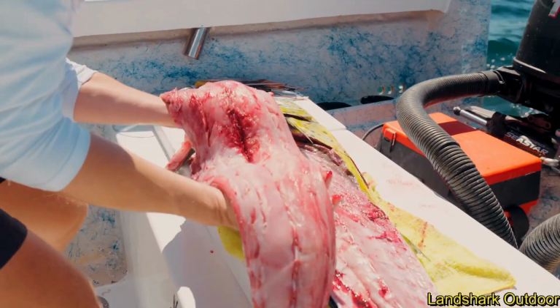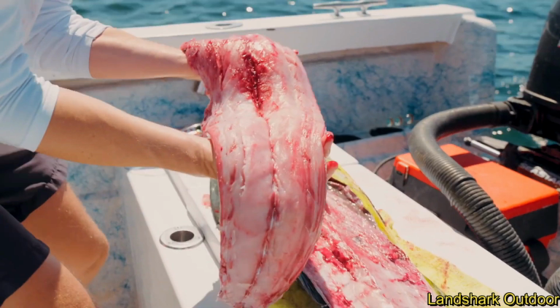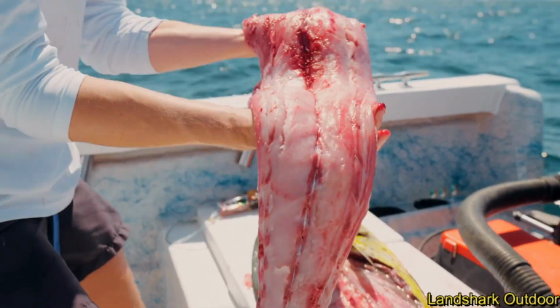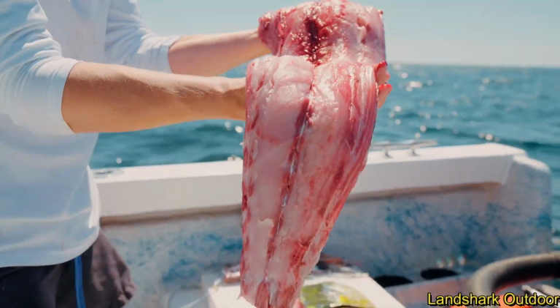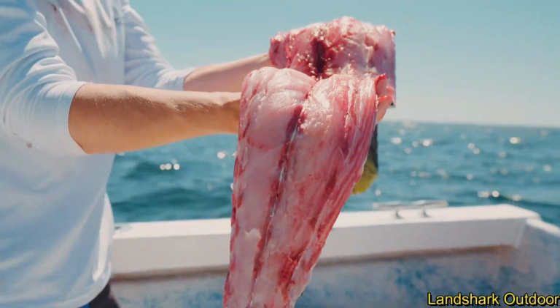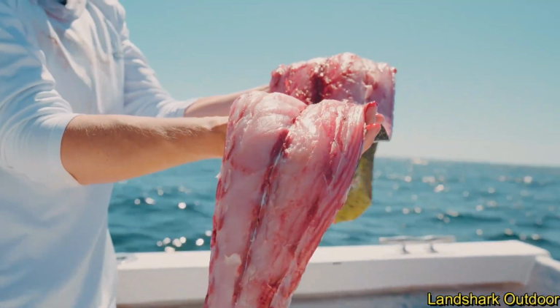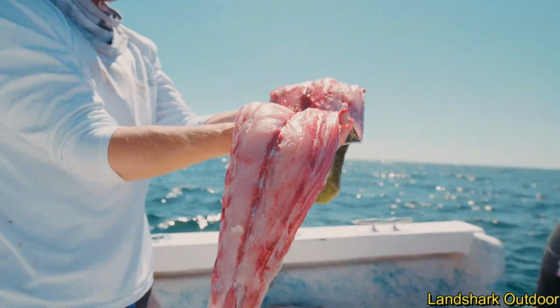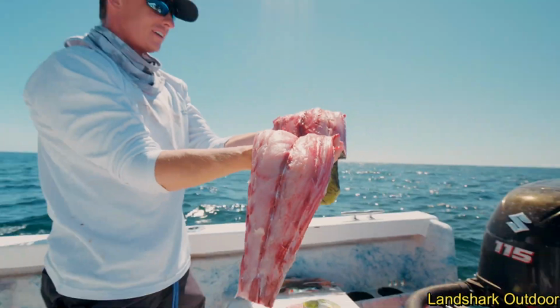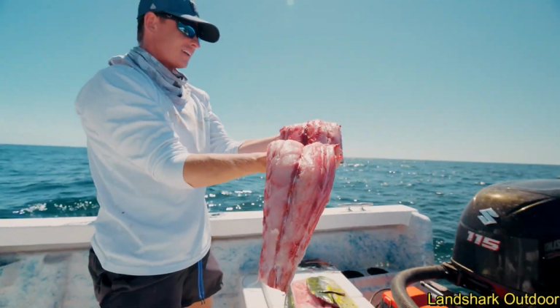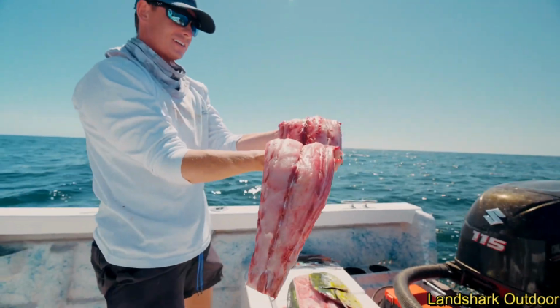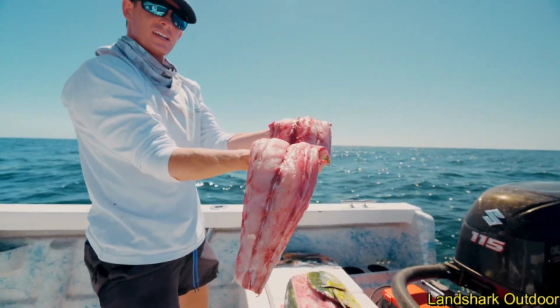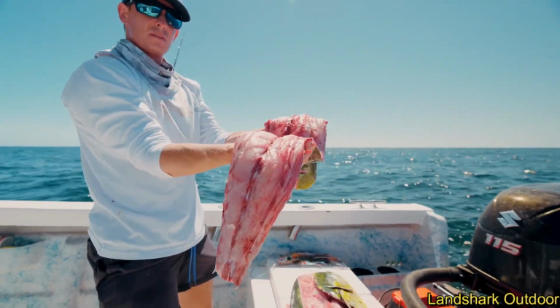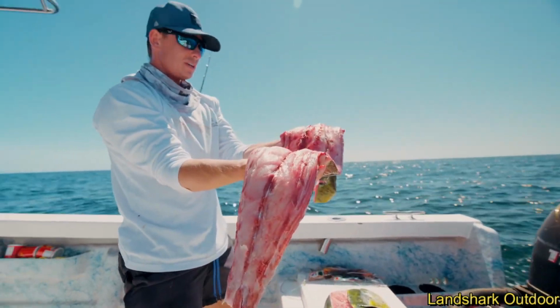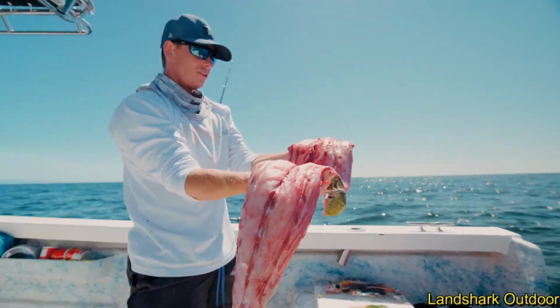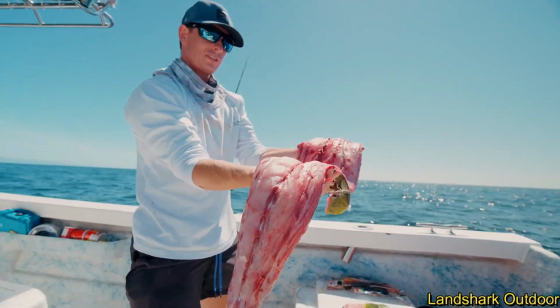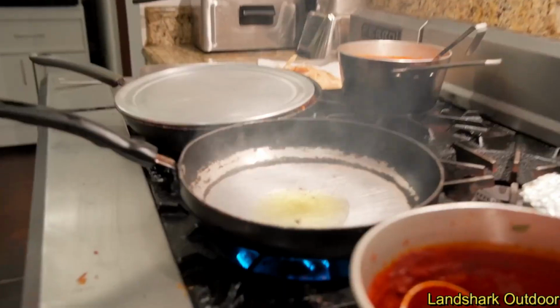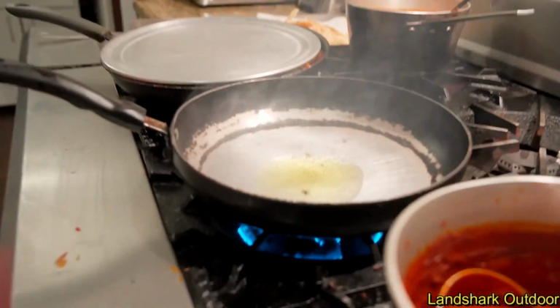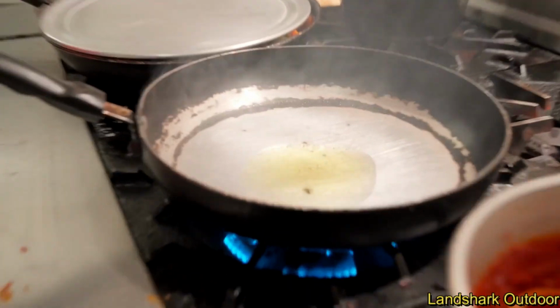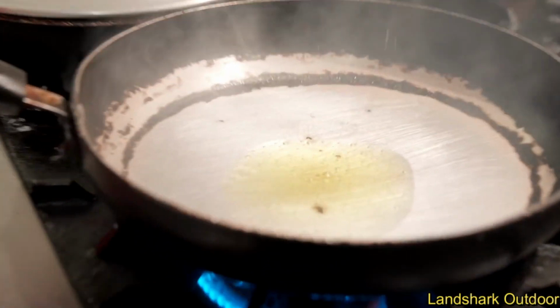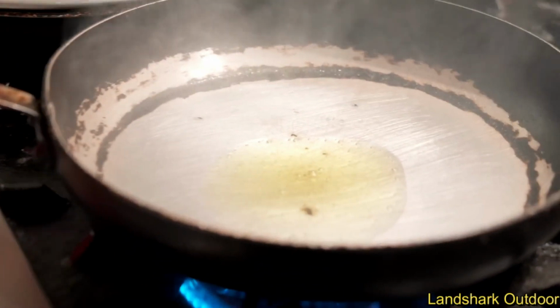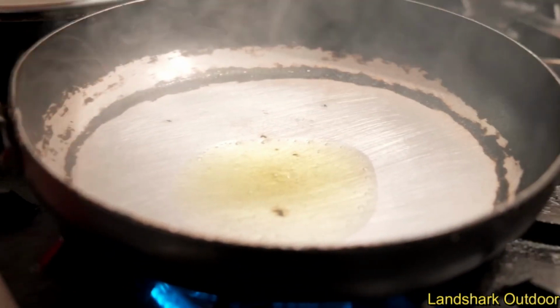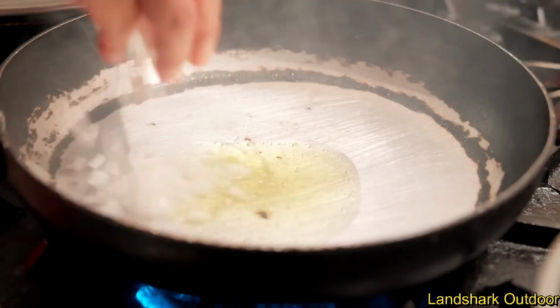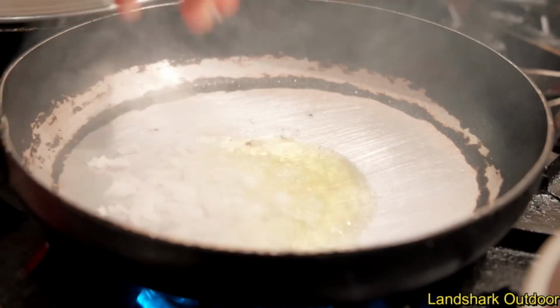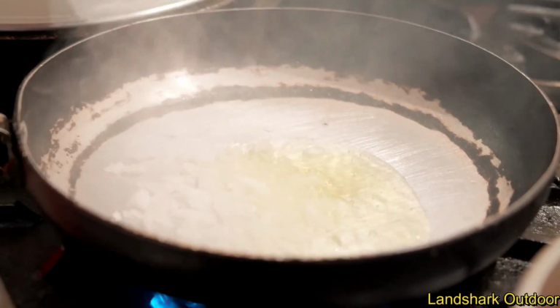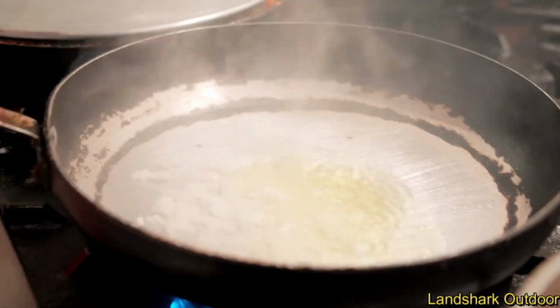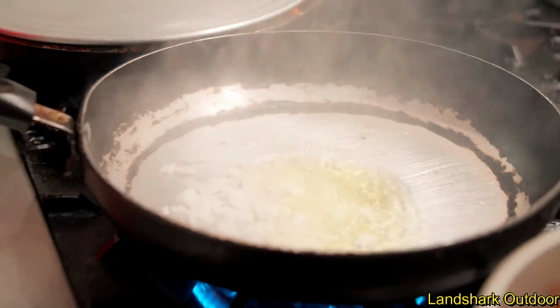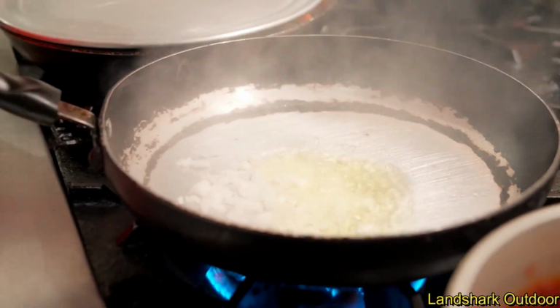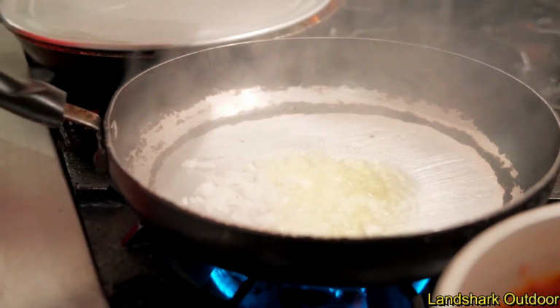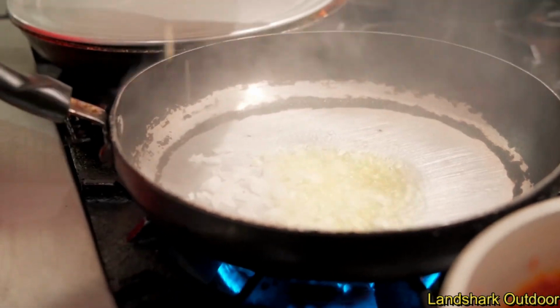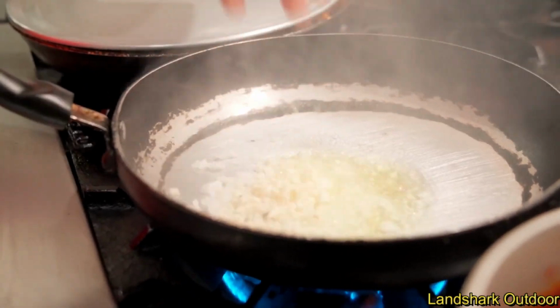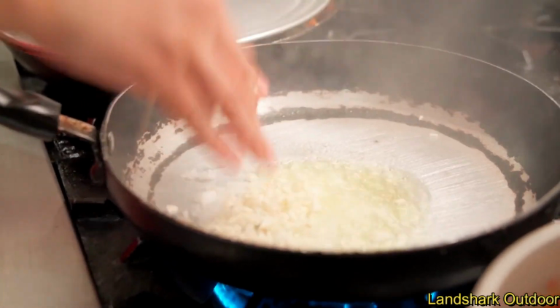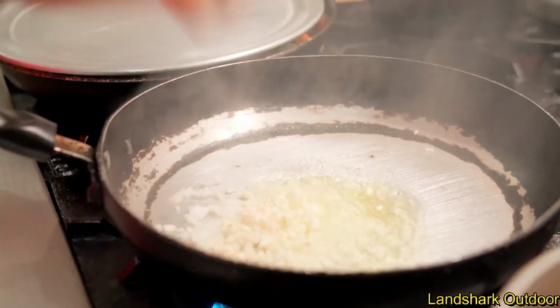Look at that slab of Mahi Mahi right there! Big old hot pan, just went in with some oil, some onions and garlic.